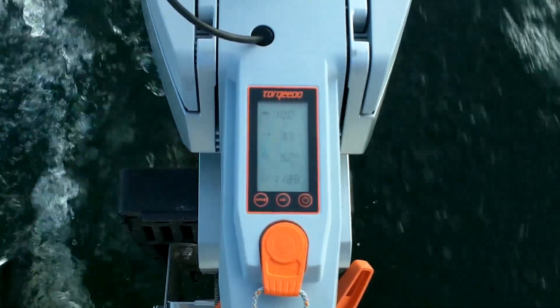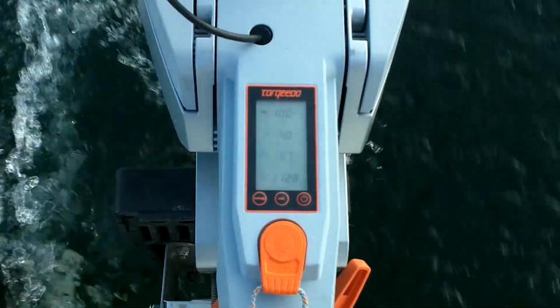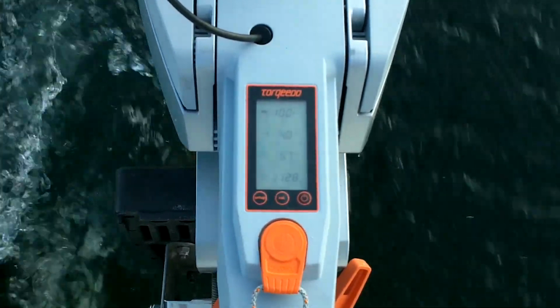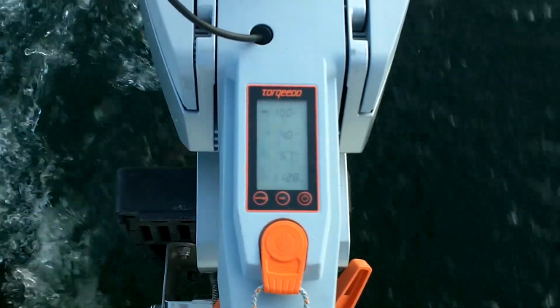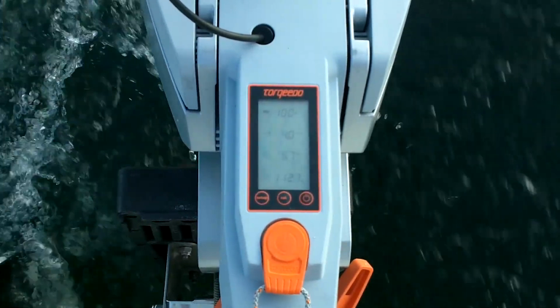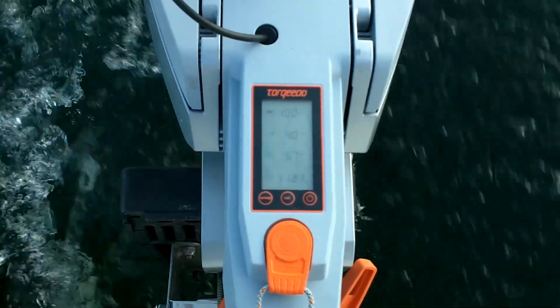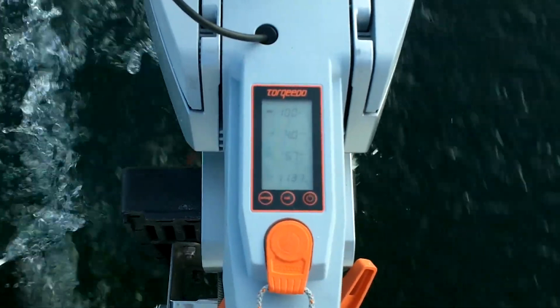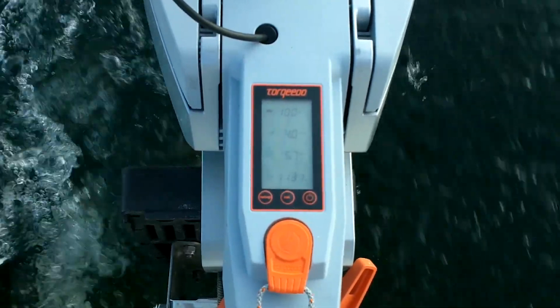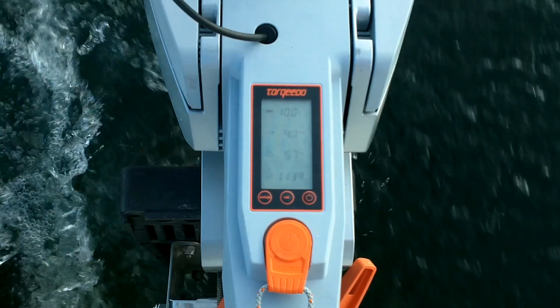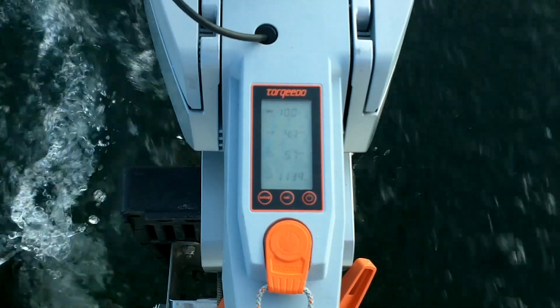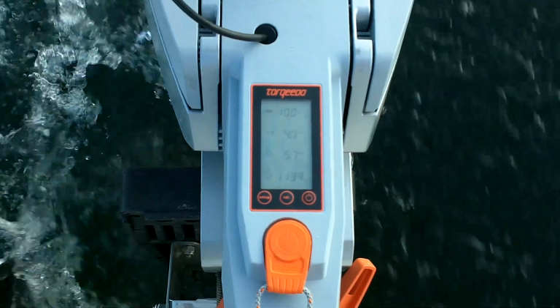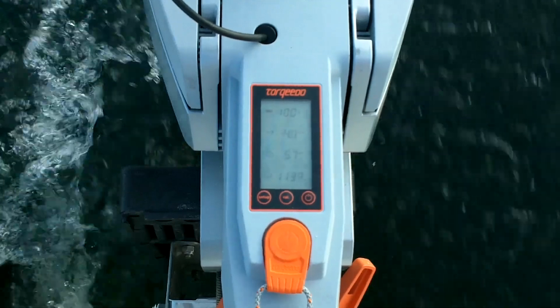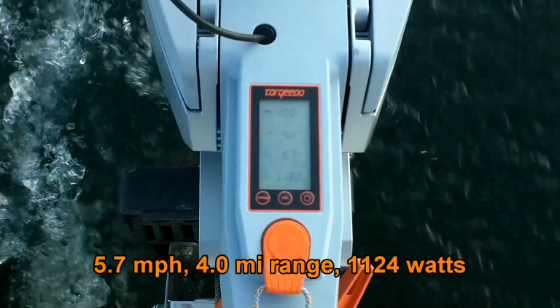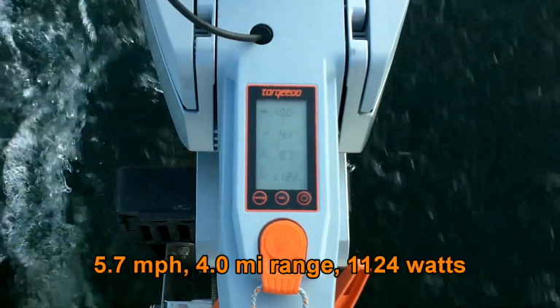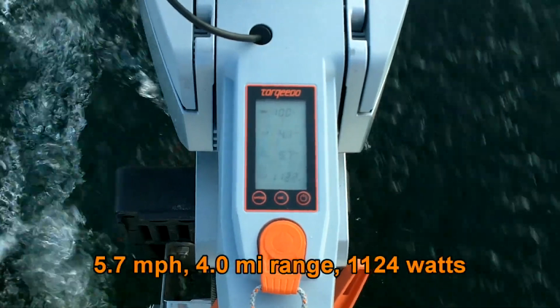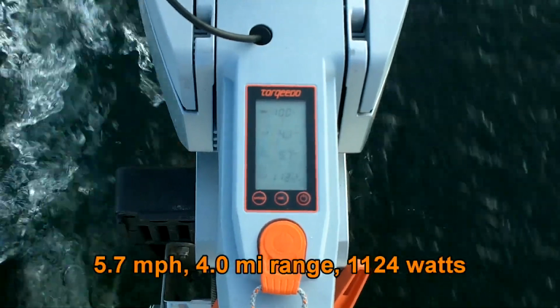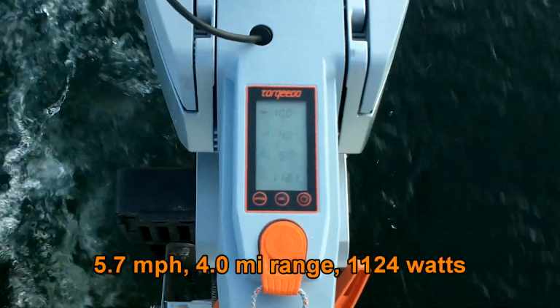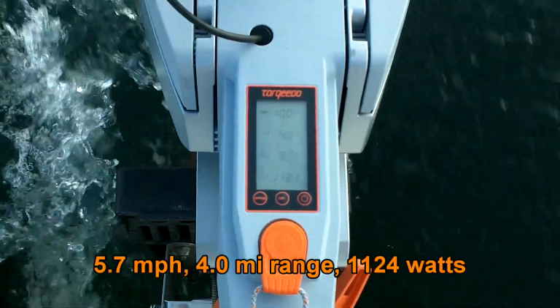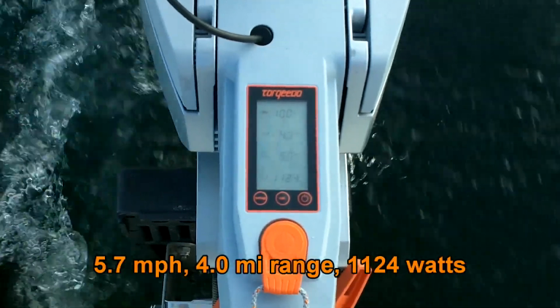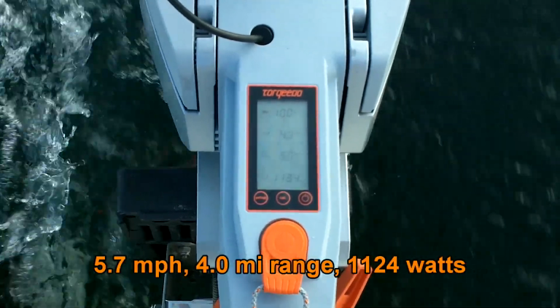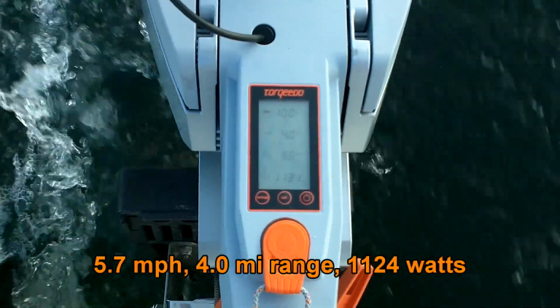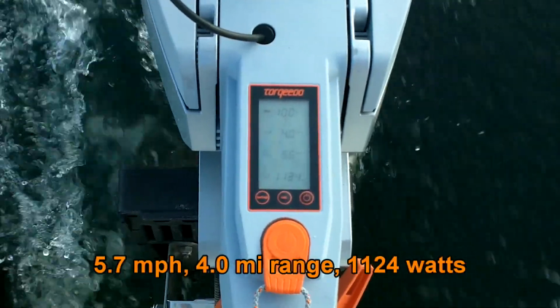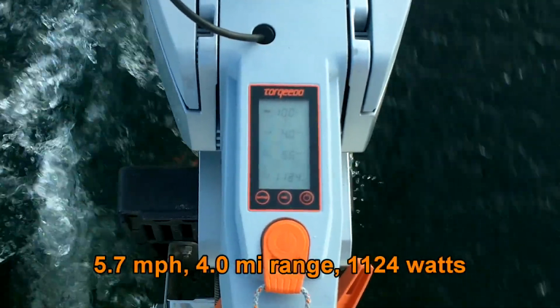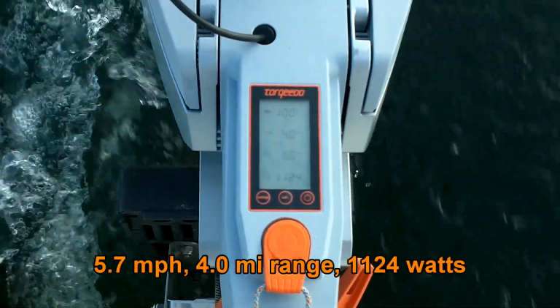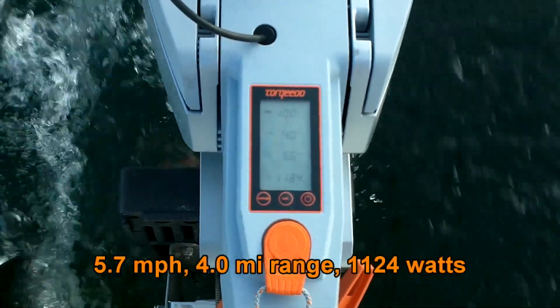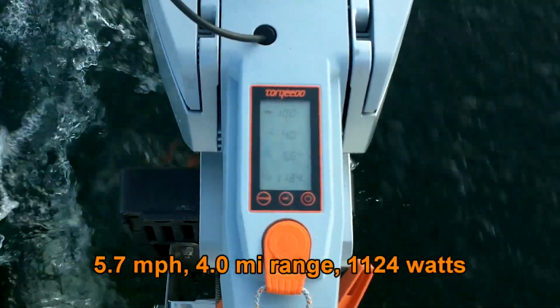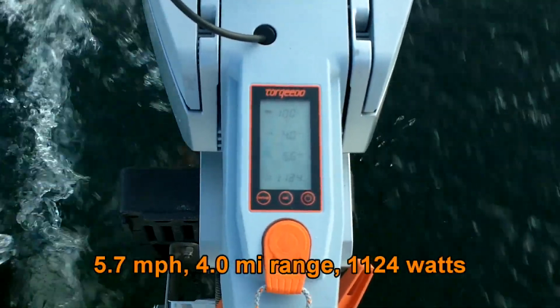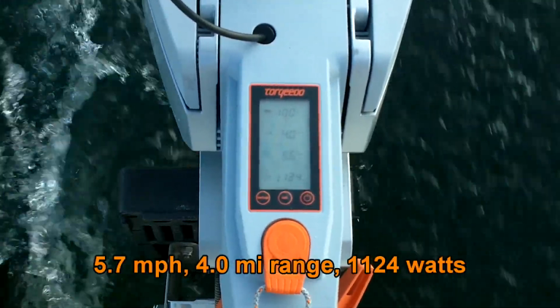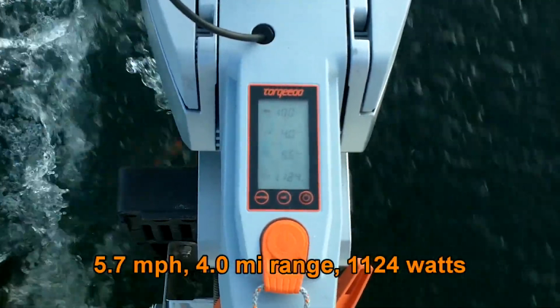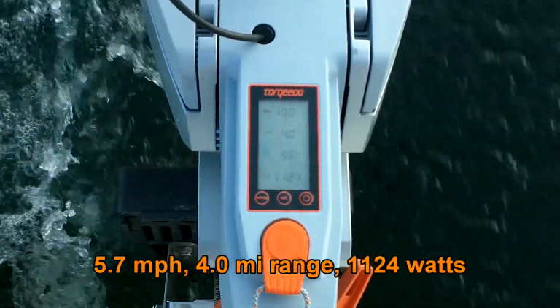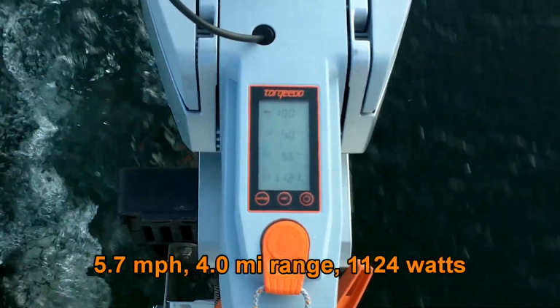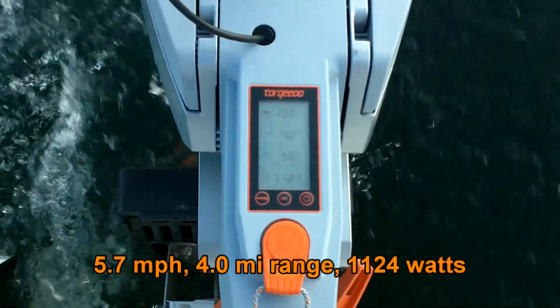Alright, so 5.7 miles per hour with 11.24 watts.